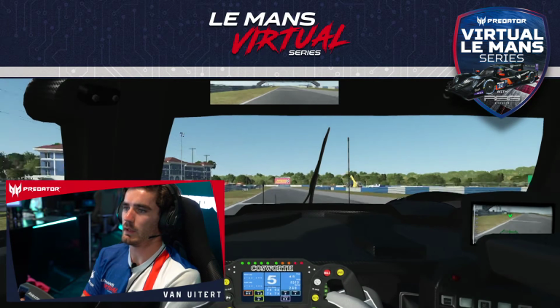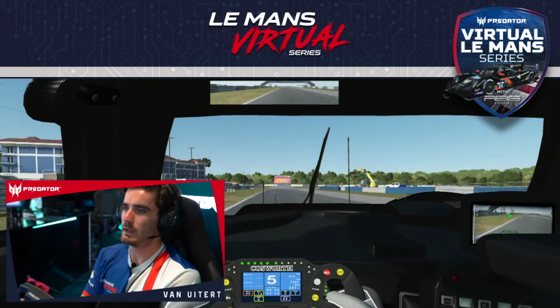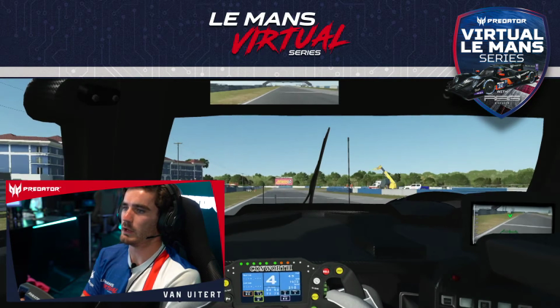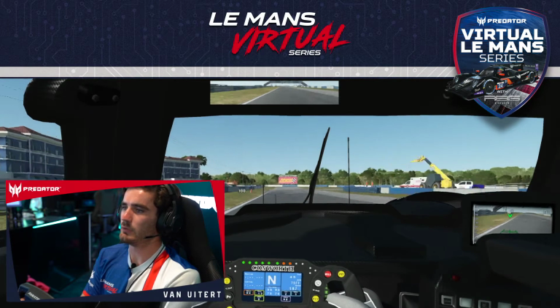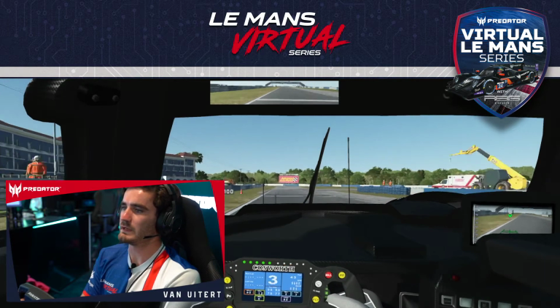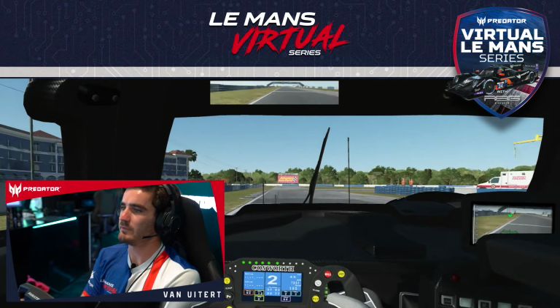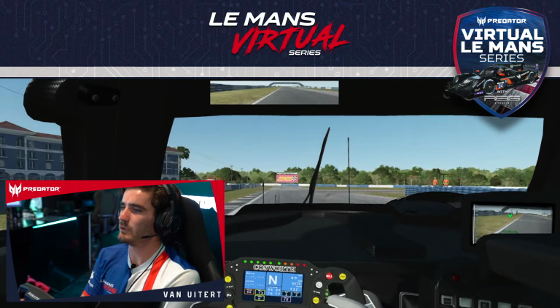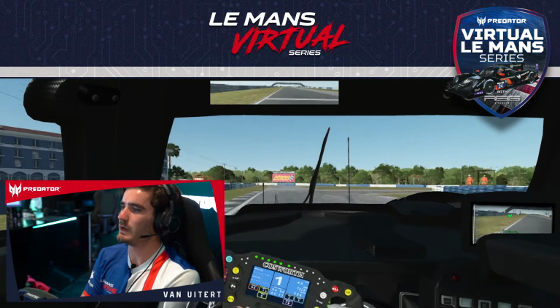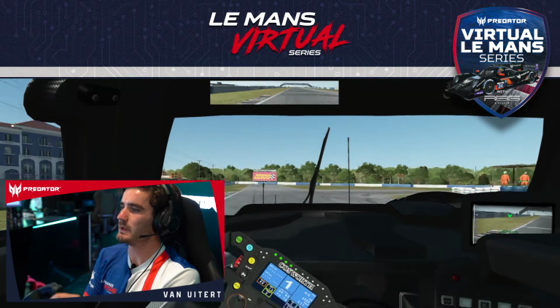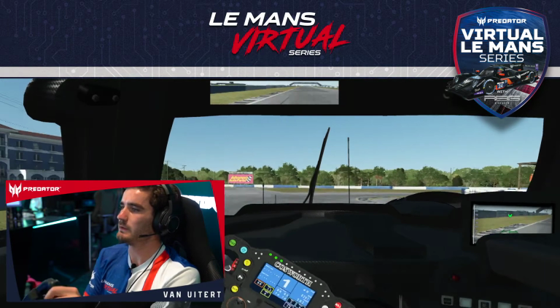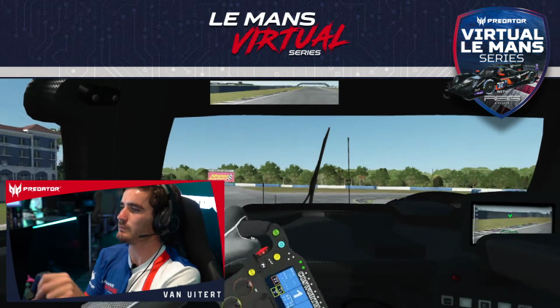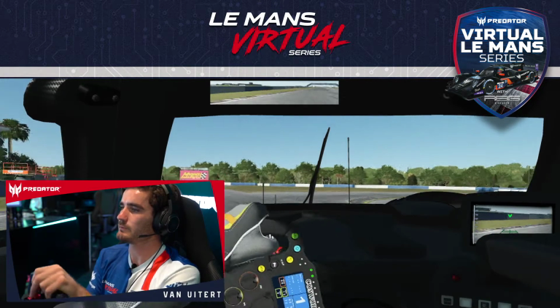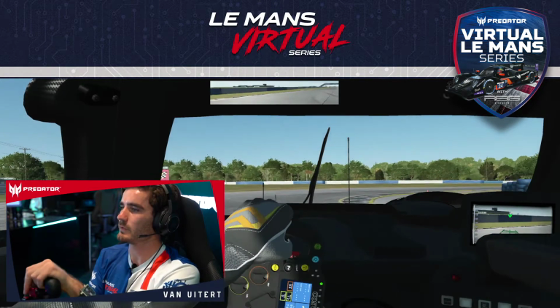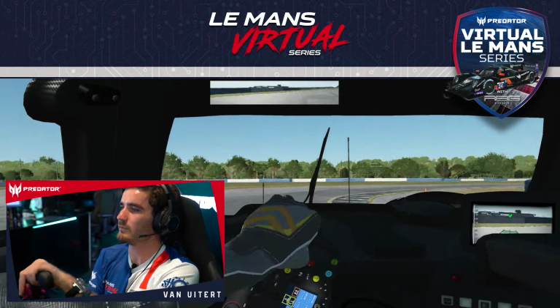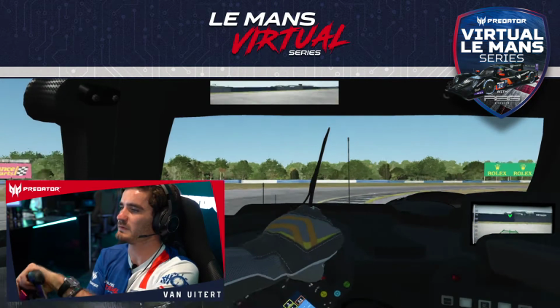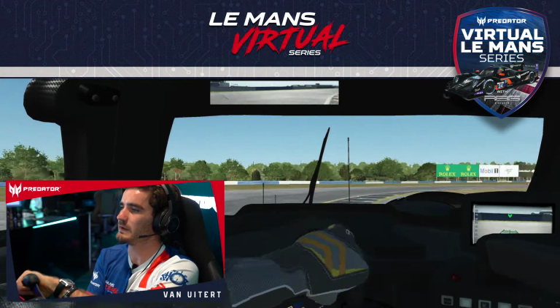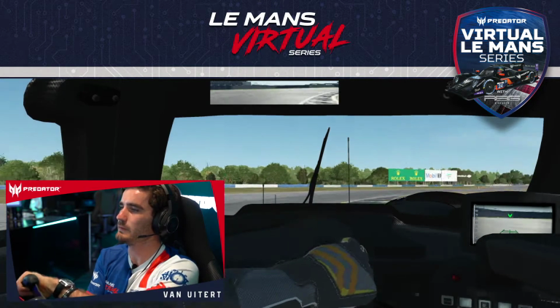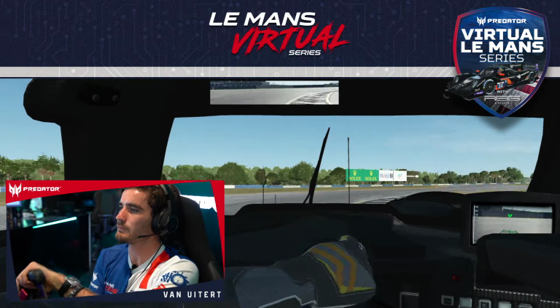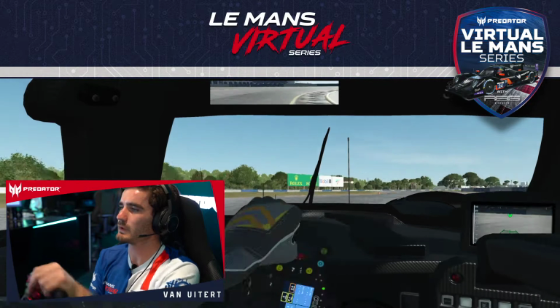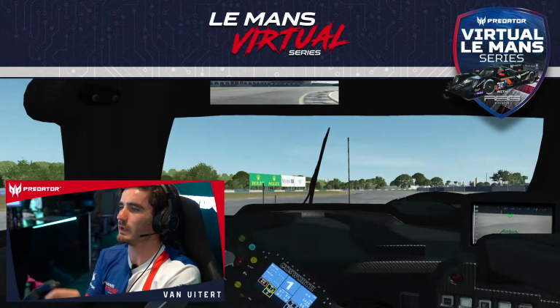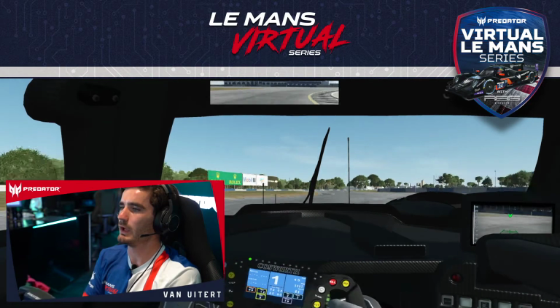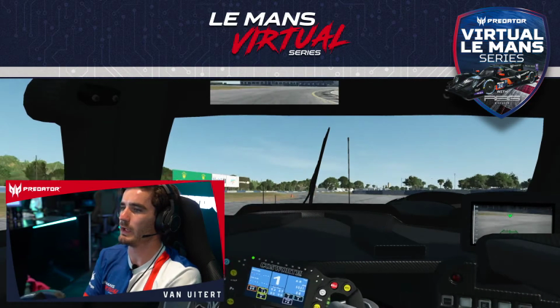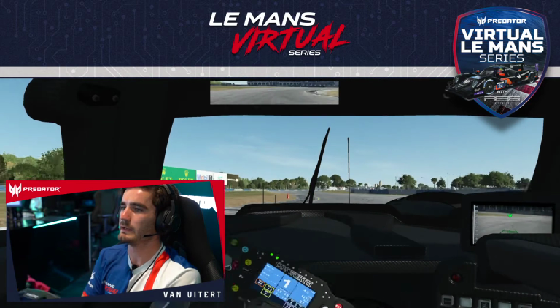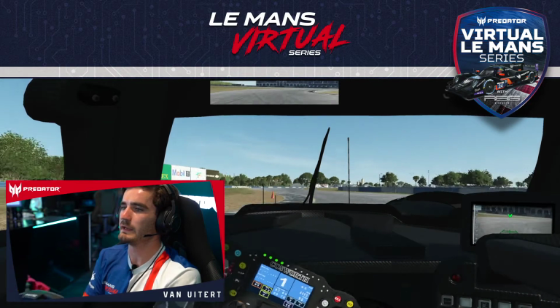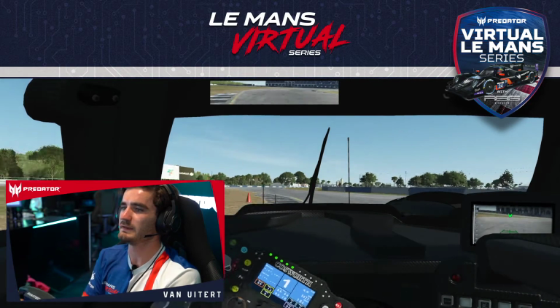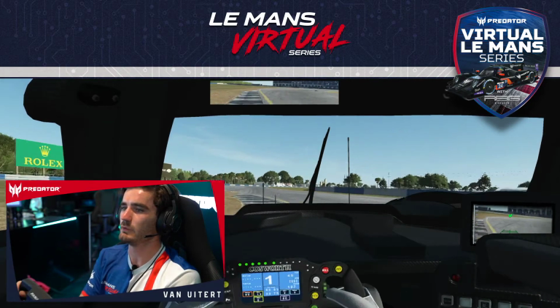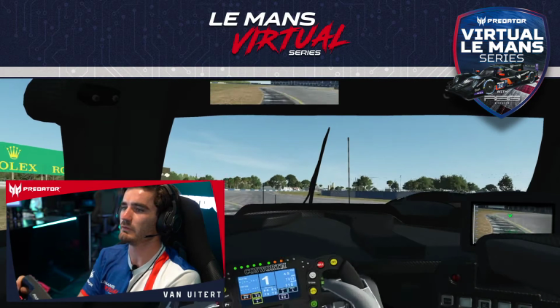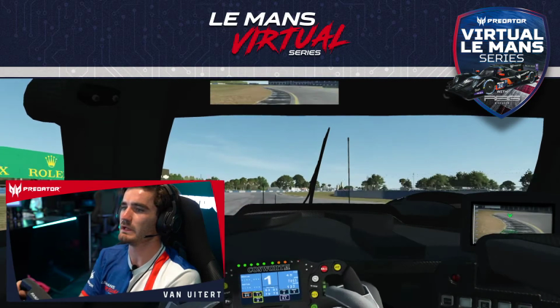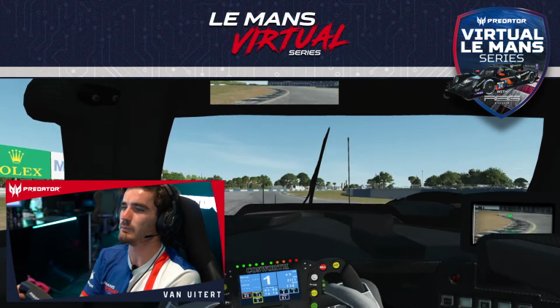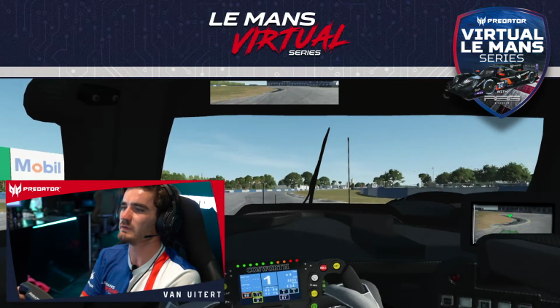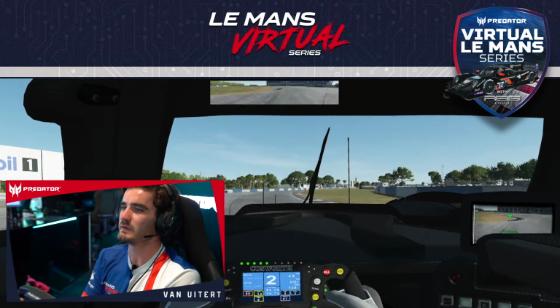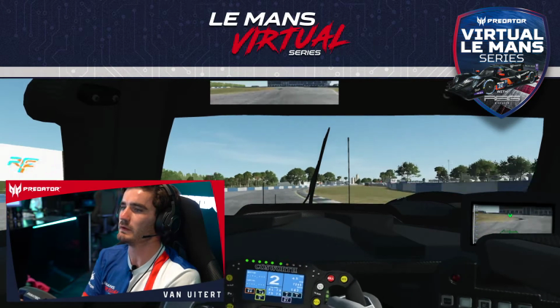Now braking for a hairpin, first gear. Again, the exit will be really important here.